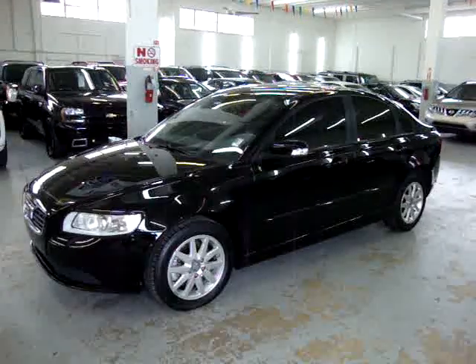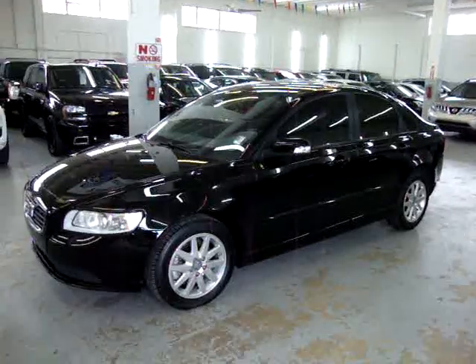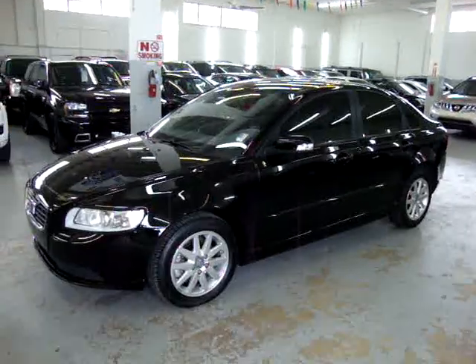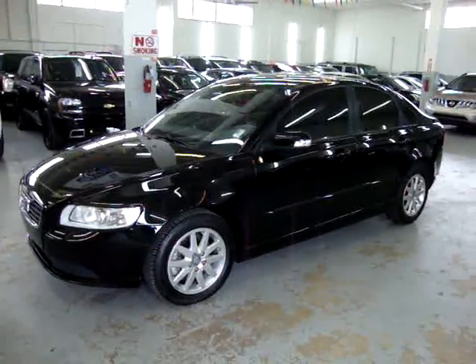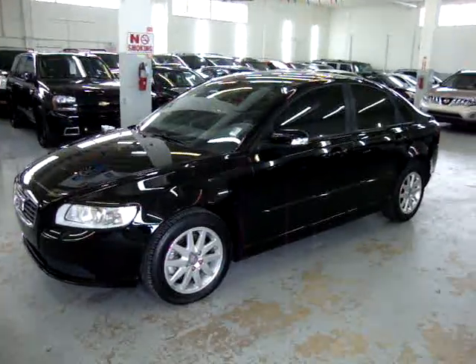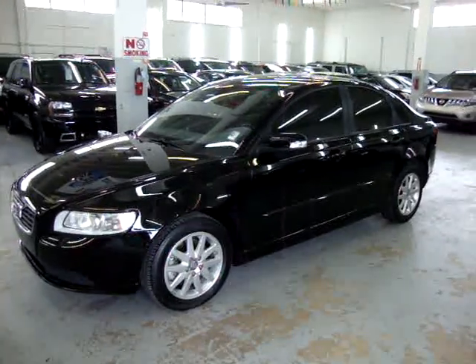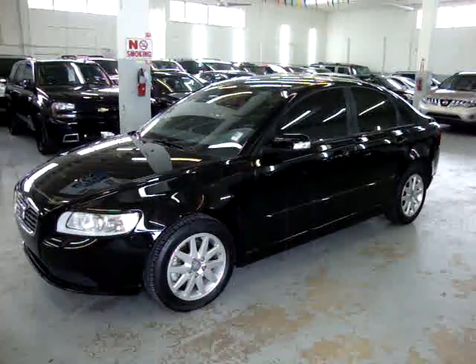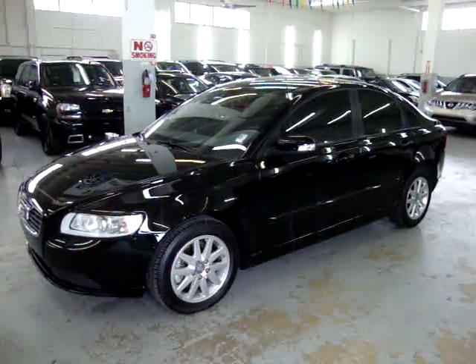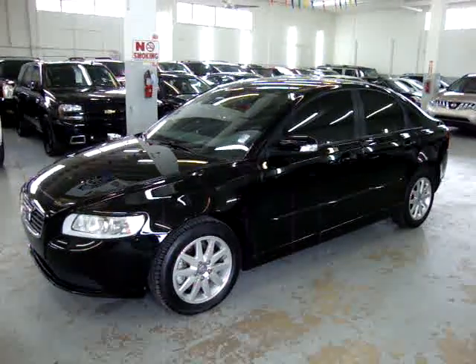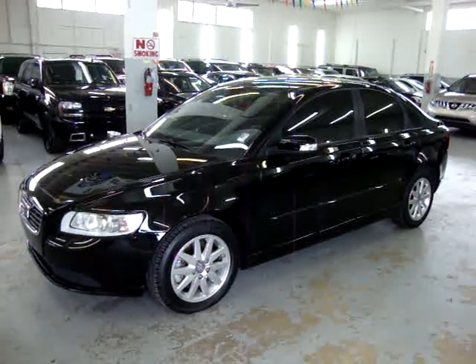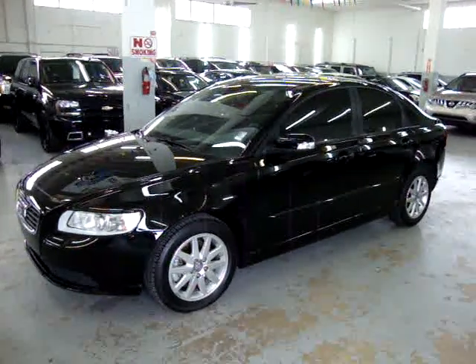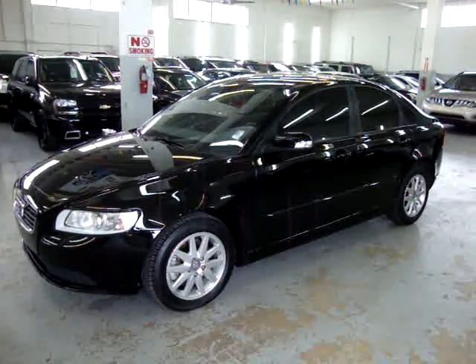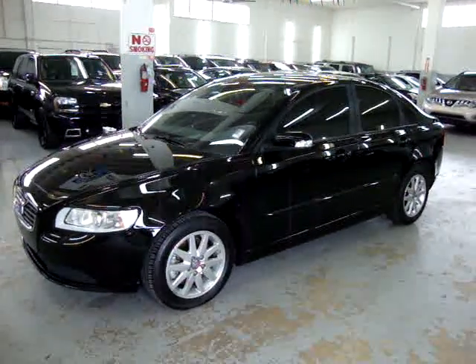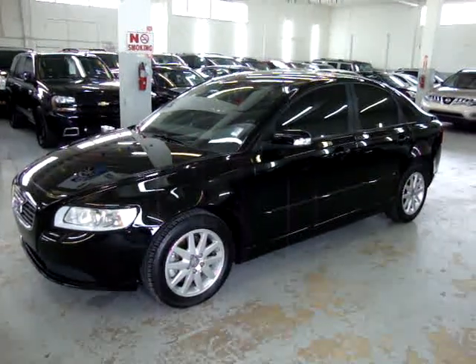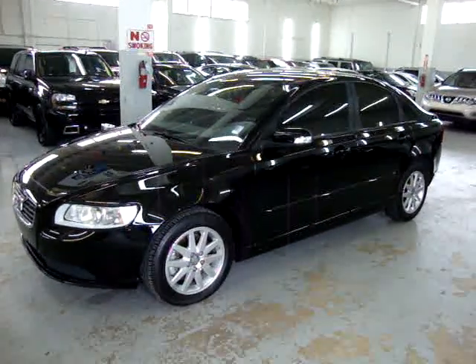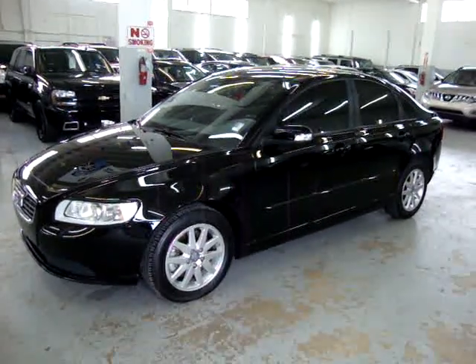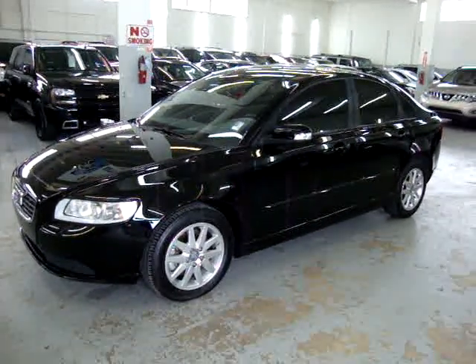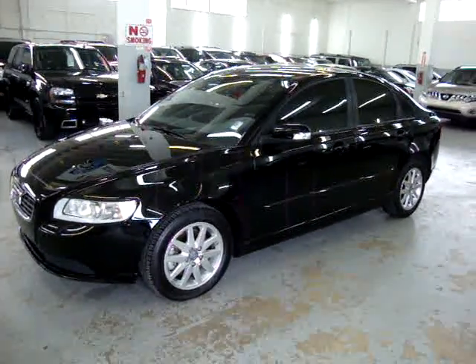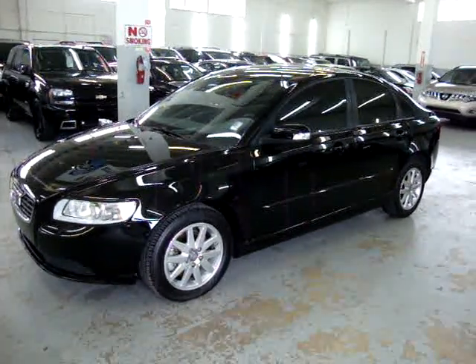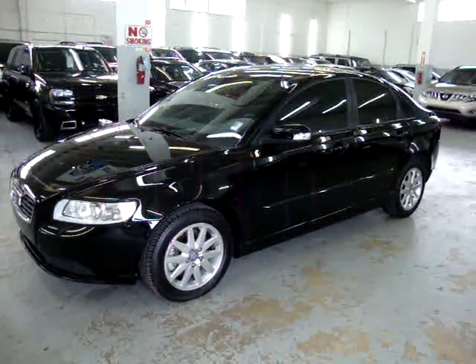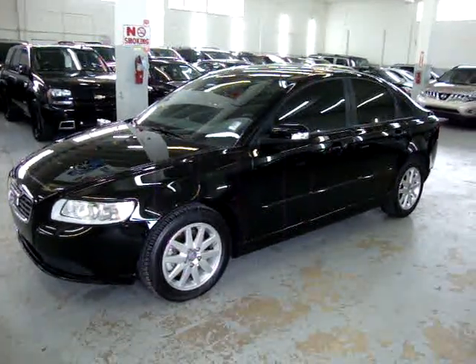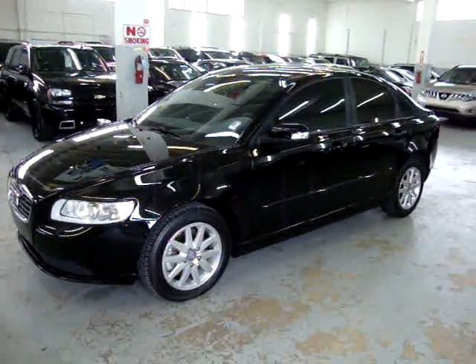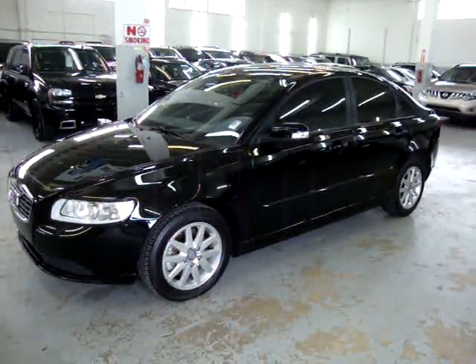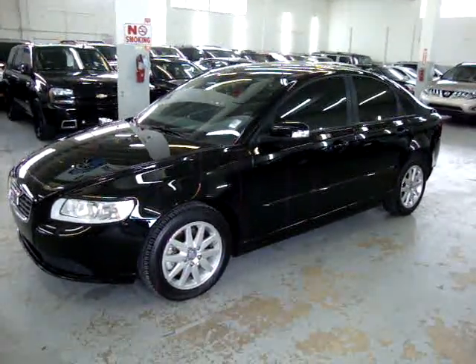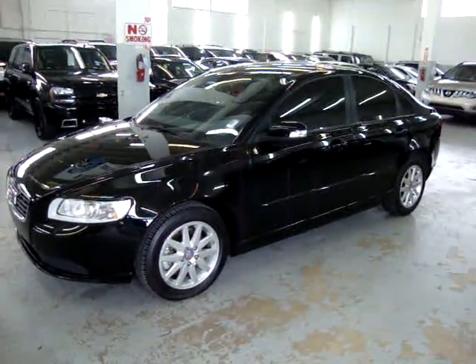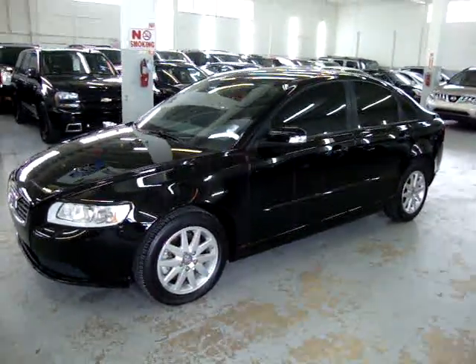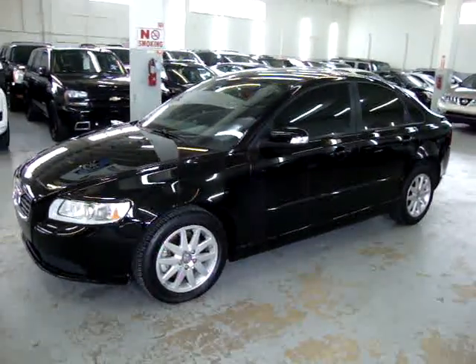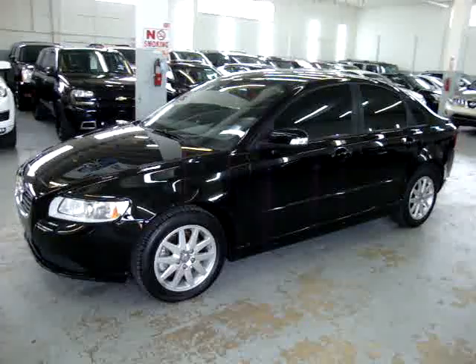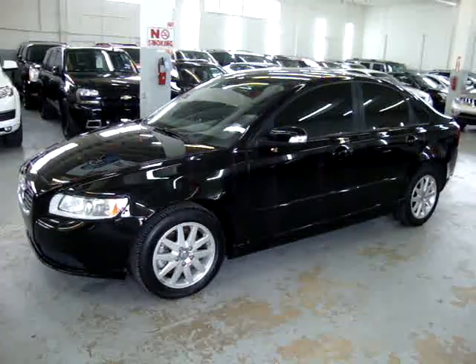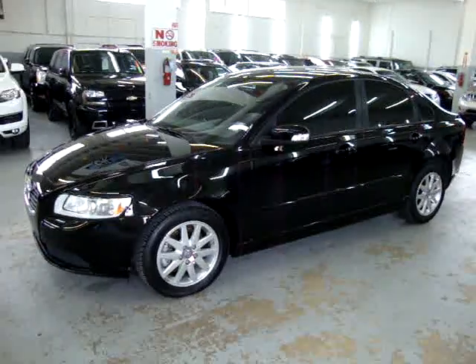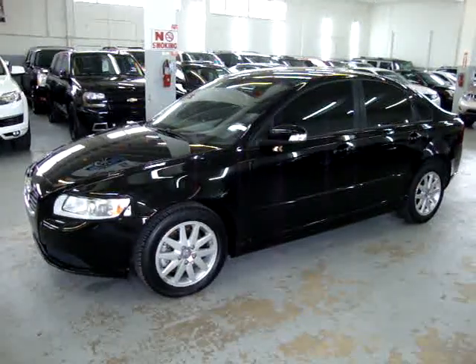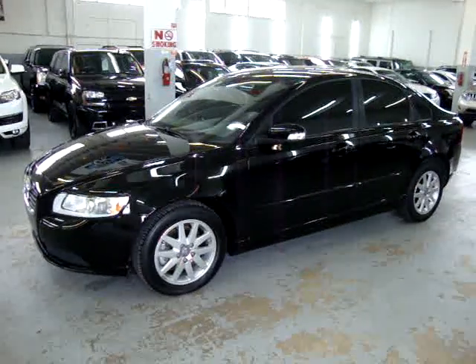It has a clean title and a clean Carfax. You can view it right now for free on our website, VehicleMax.net.